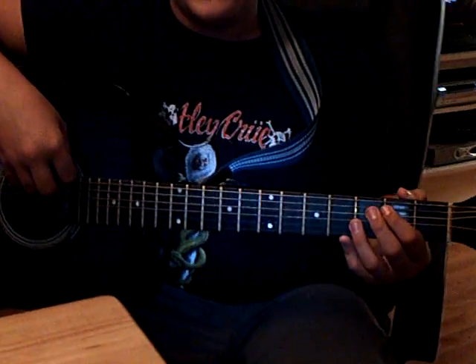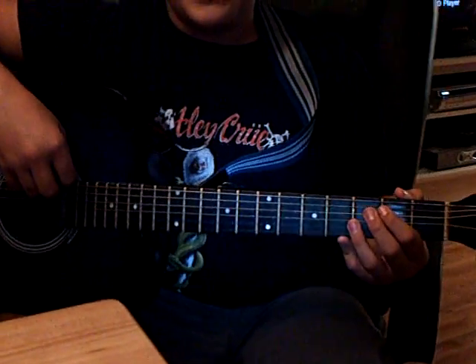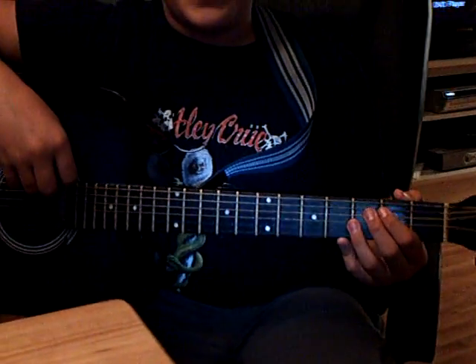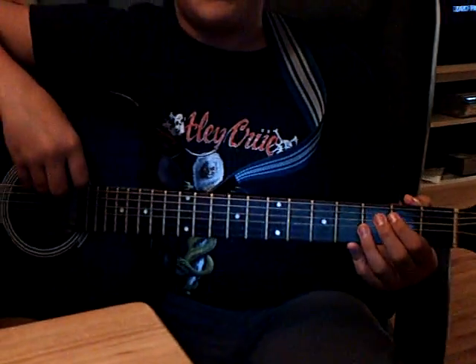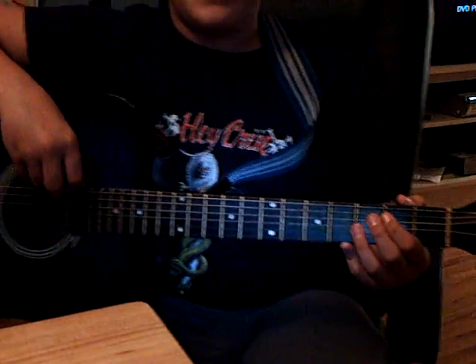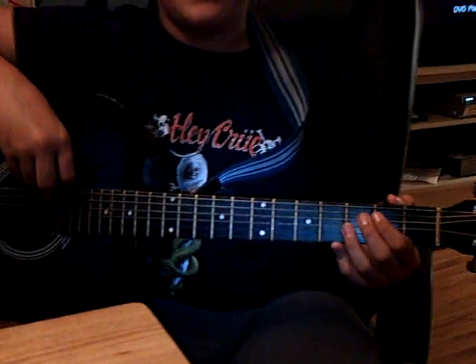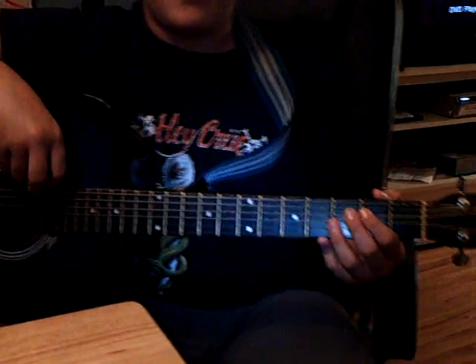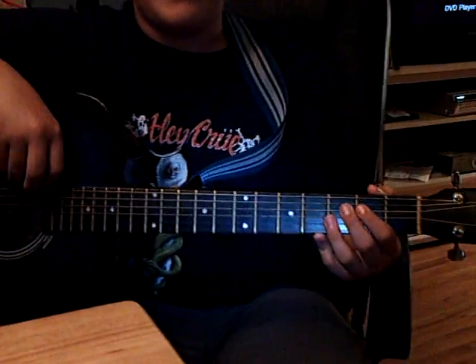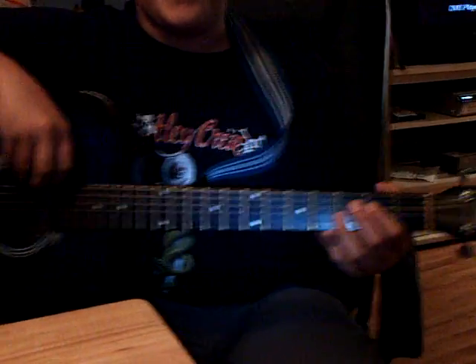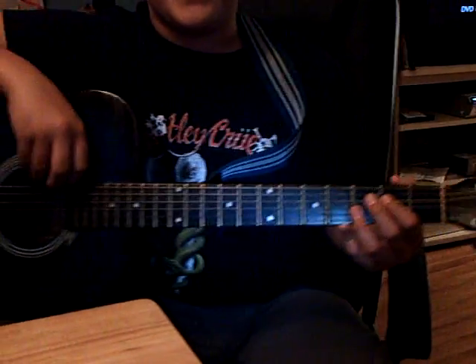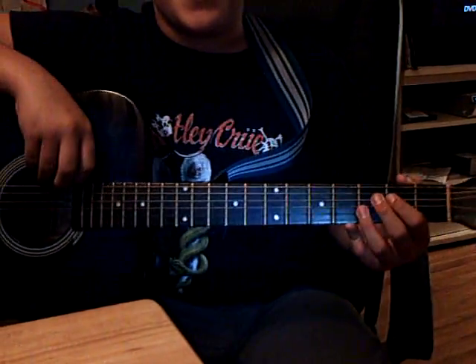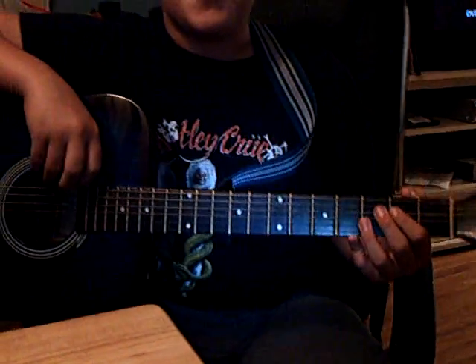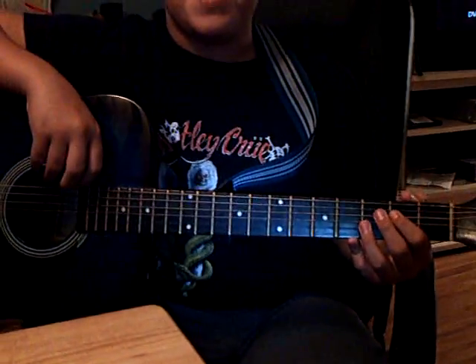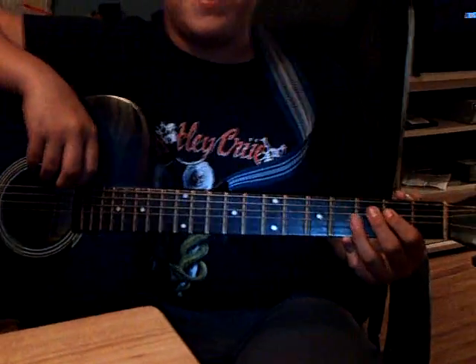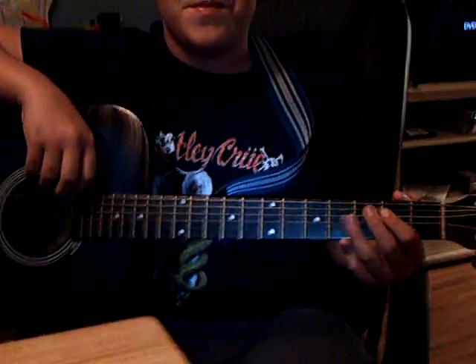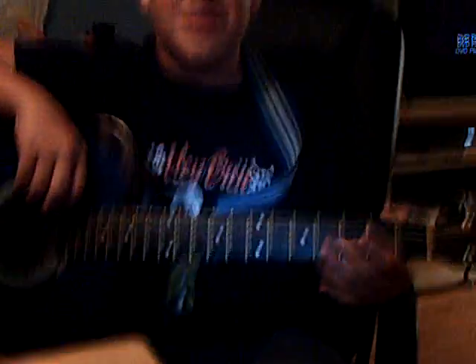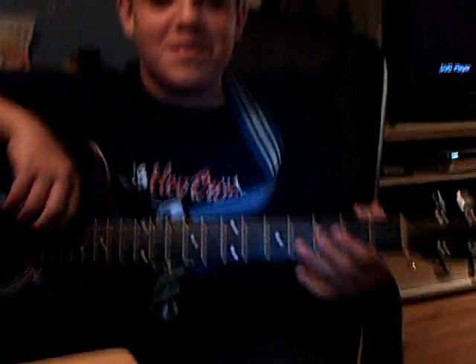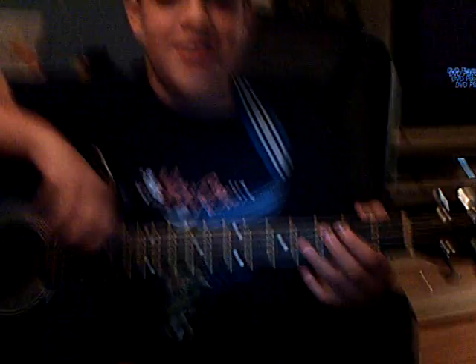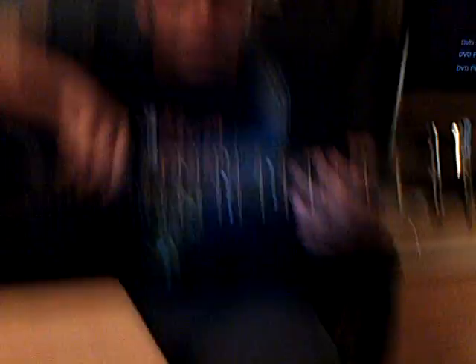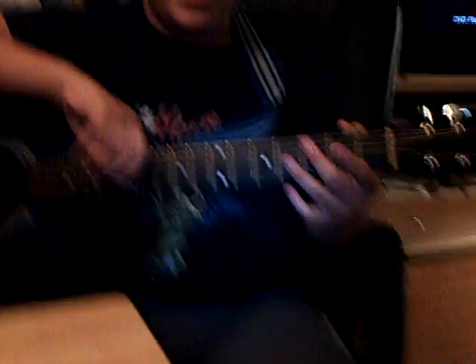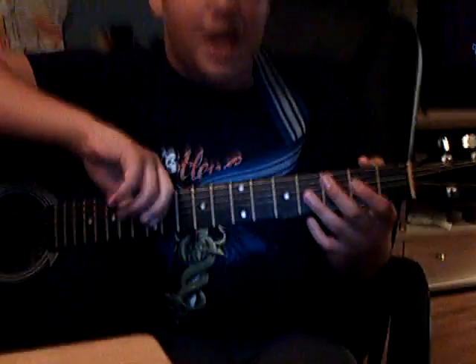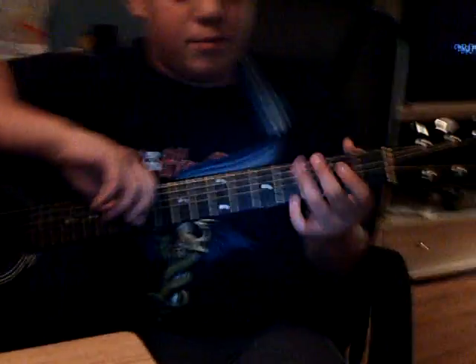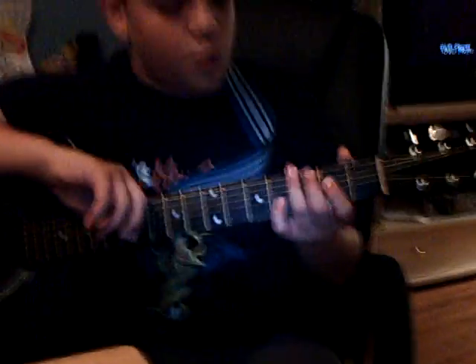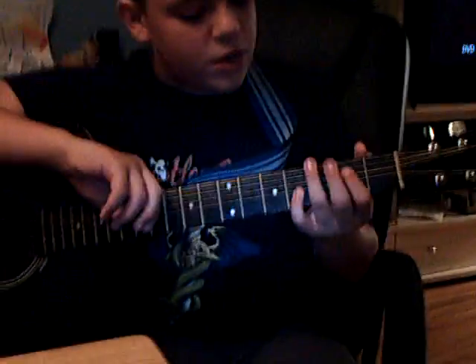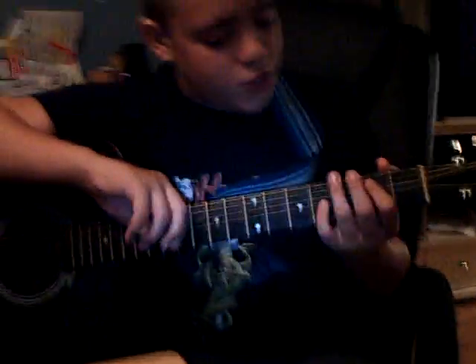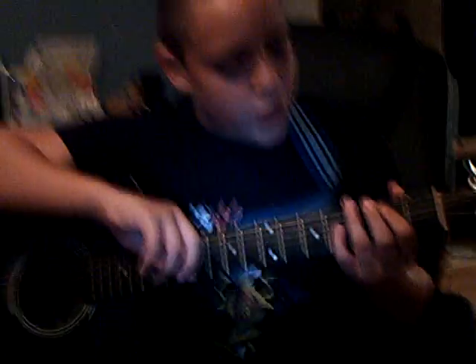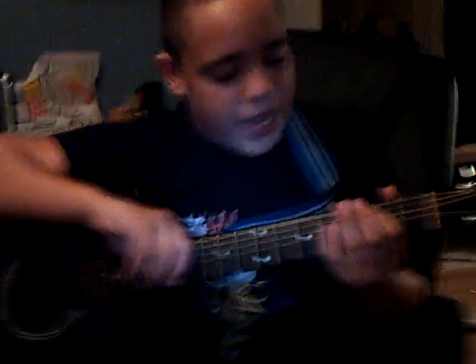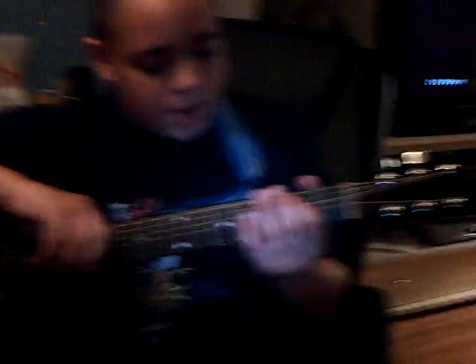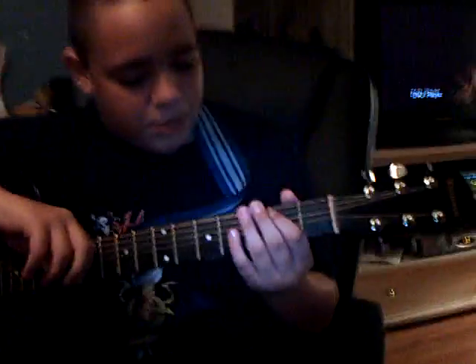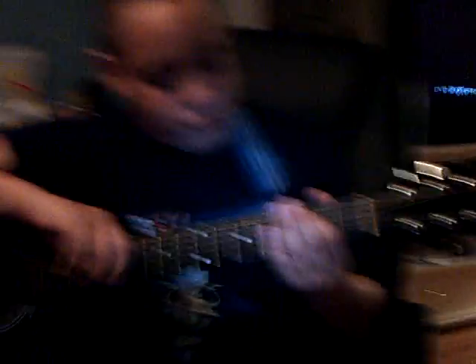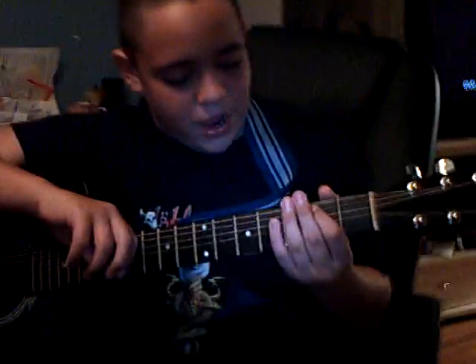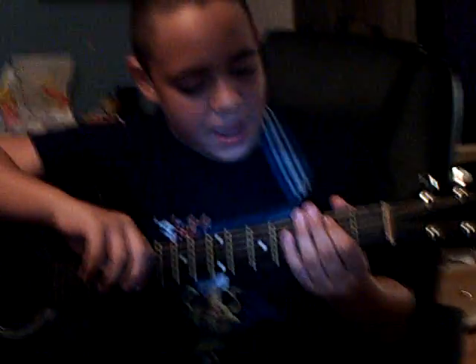Hi, I'm David Gratier from Slasher Mini Films, and I'm going to show you how to play Drive.